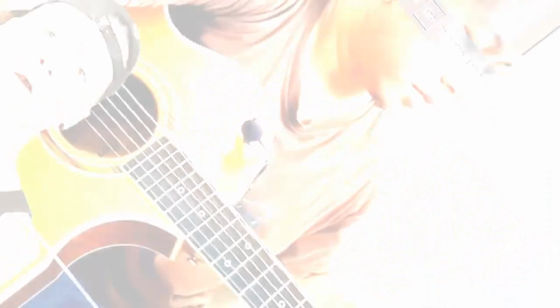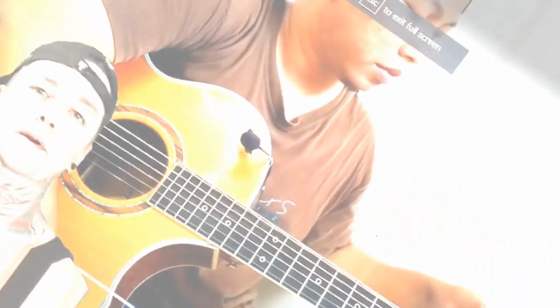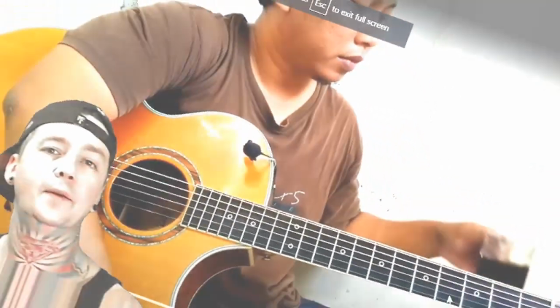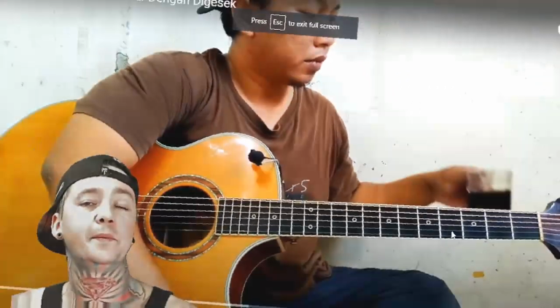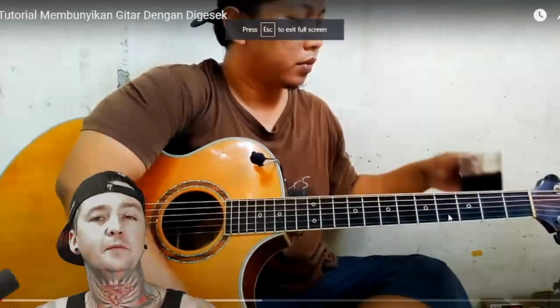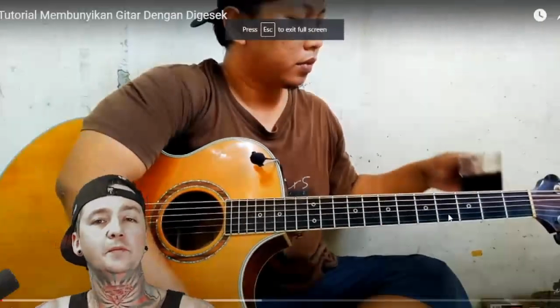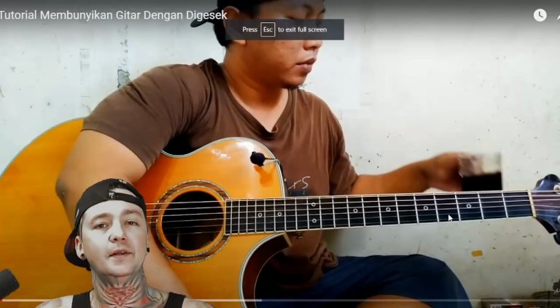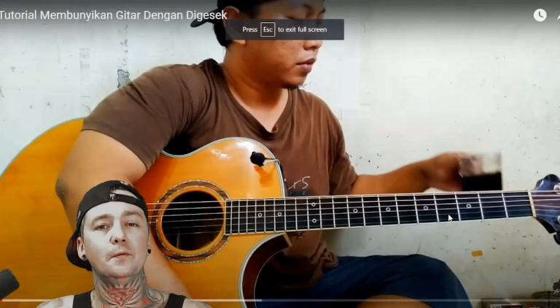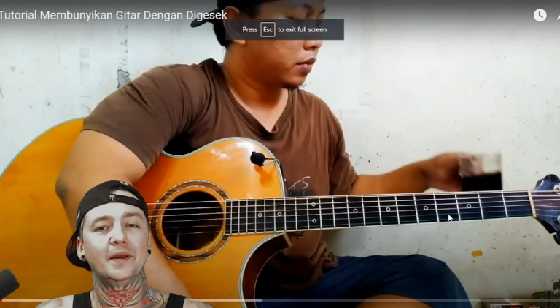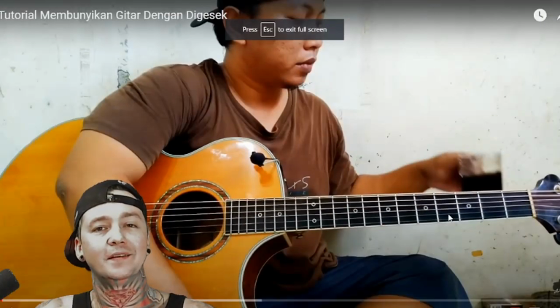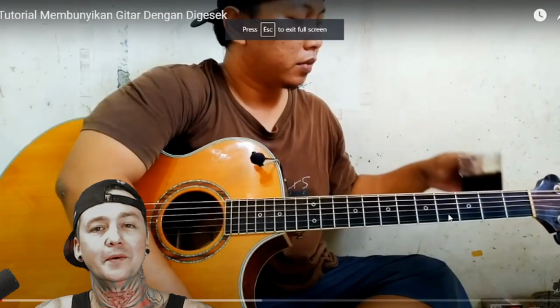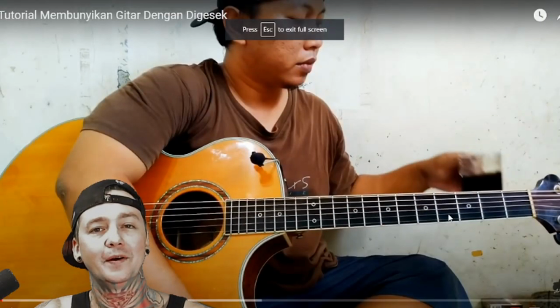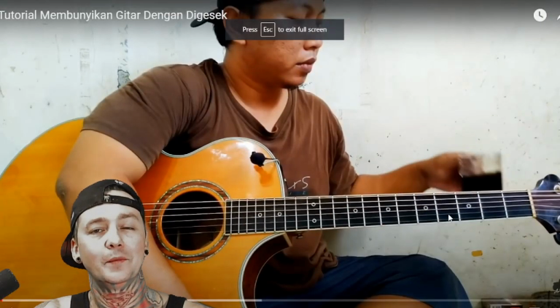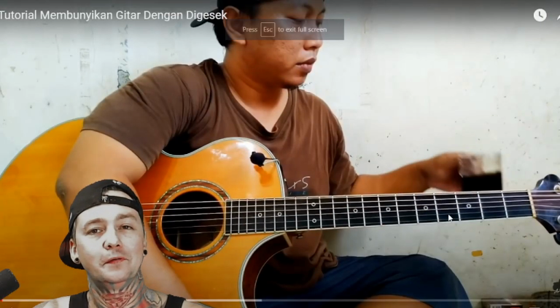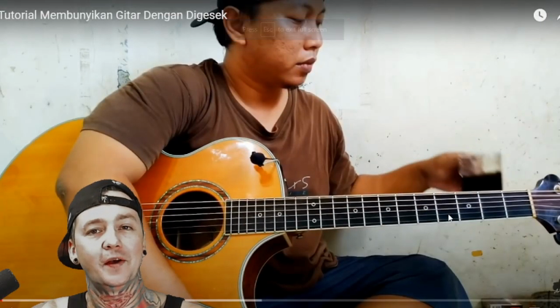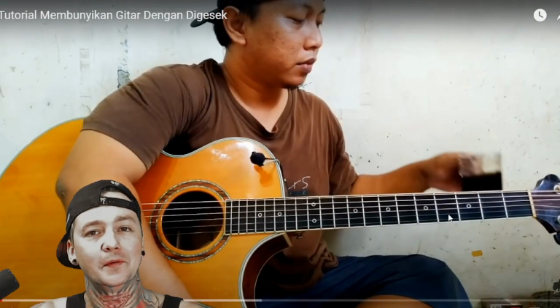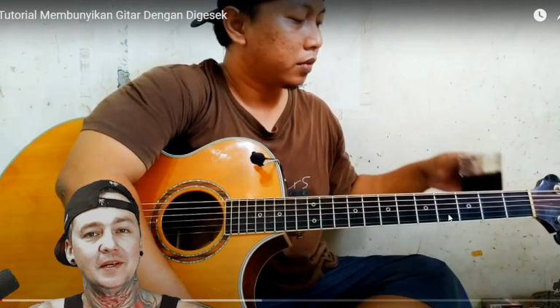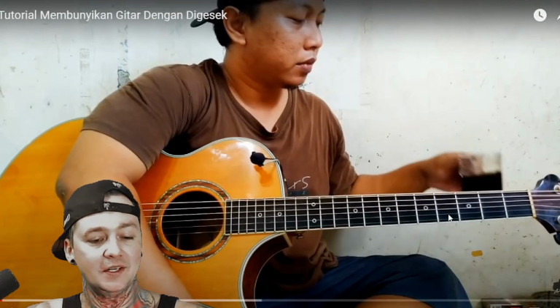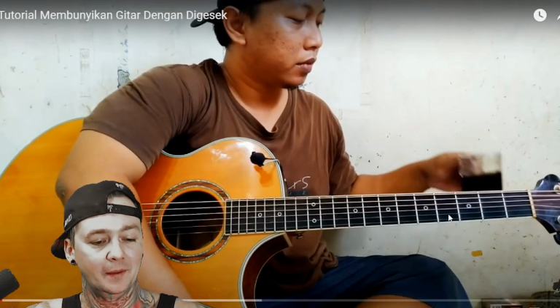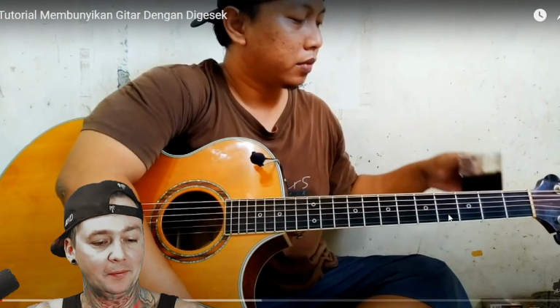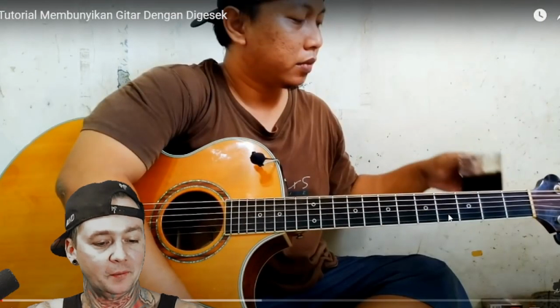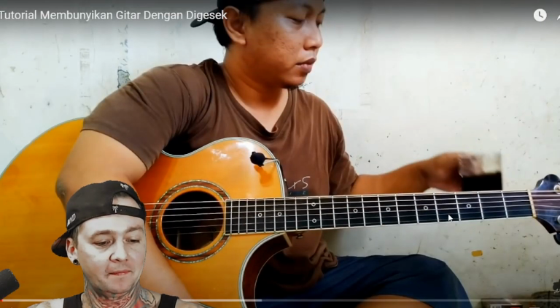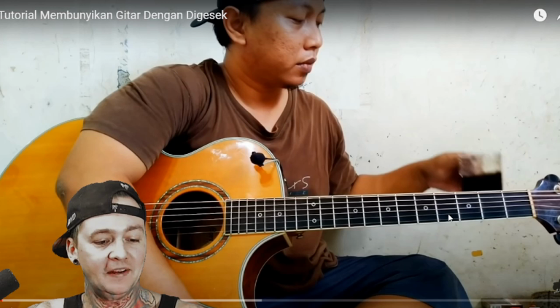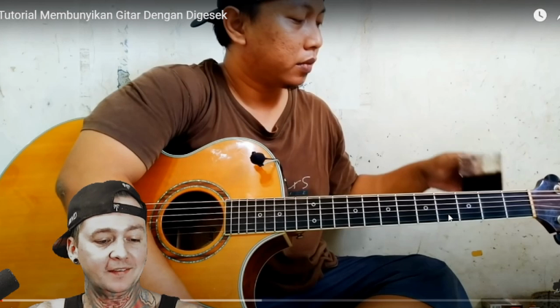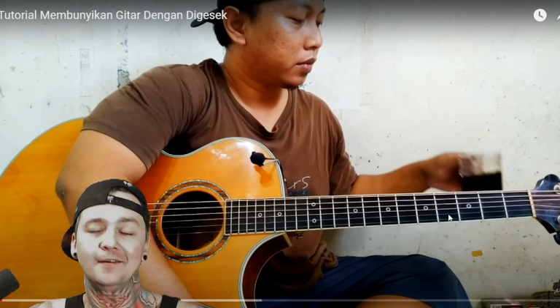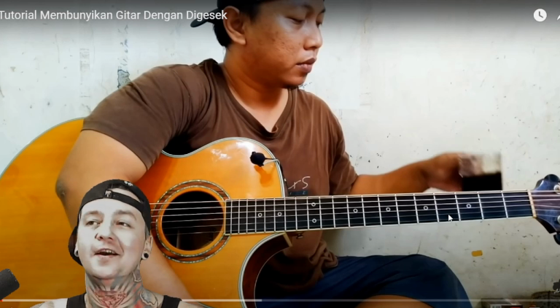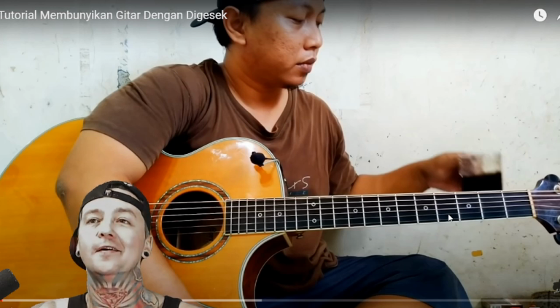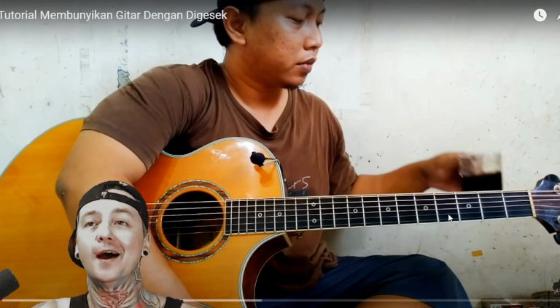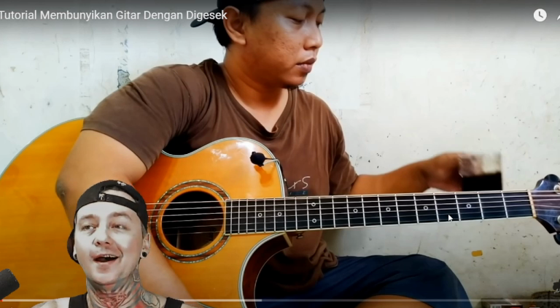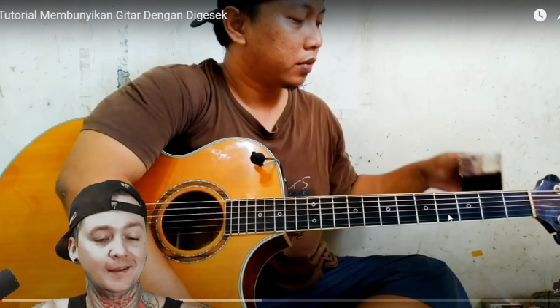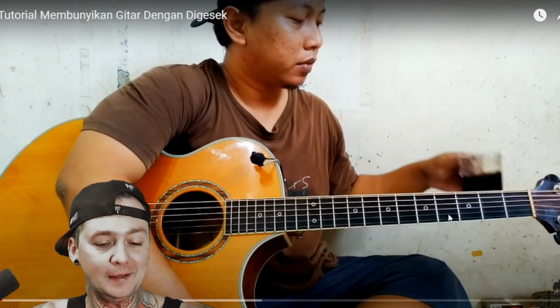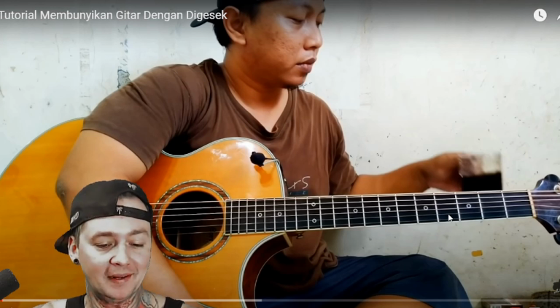Alright, what's up guys? Welcome to another Local Band Smokeout. I'm your host, the most BG. Back with another one from Fingerstyle Guitar God, Elite Bata.